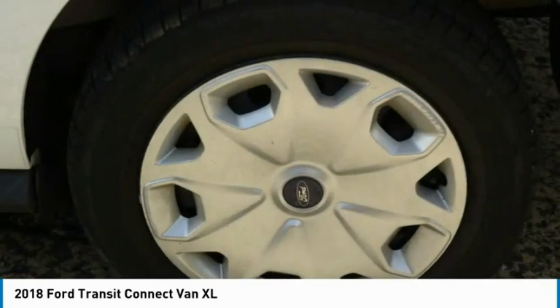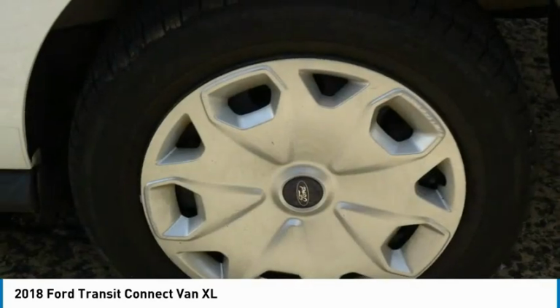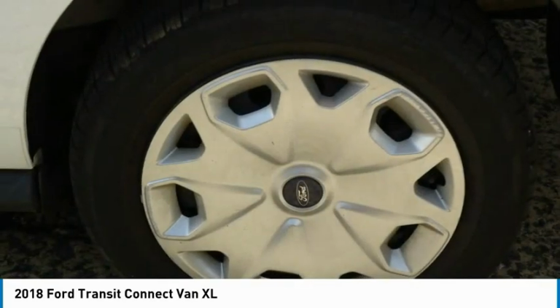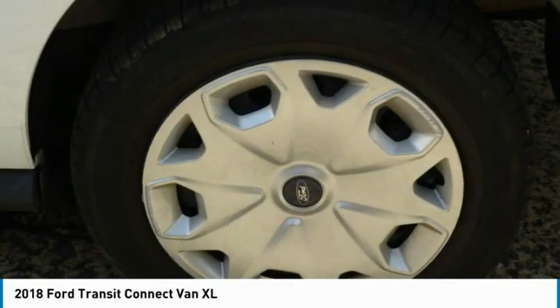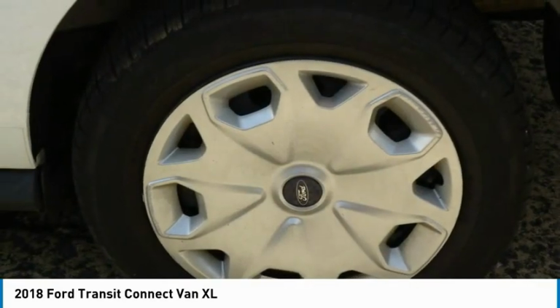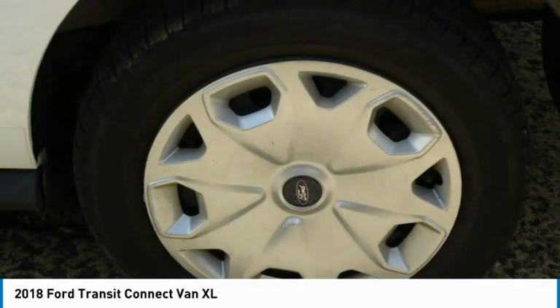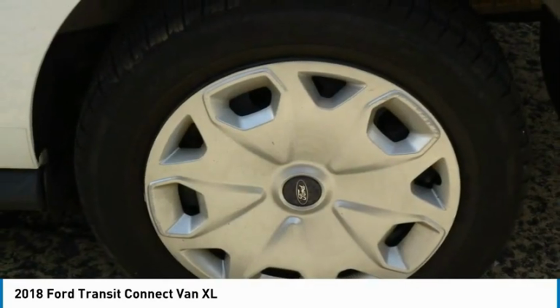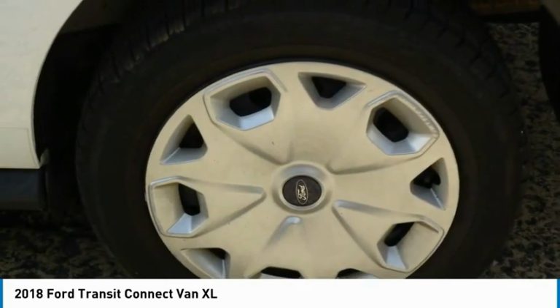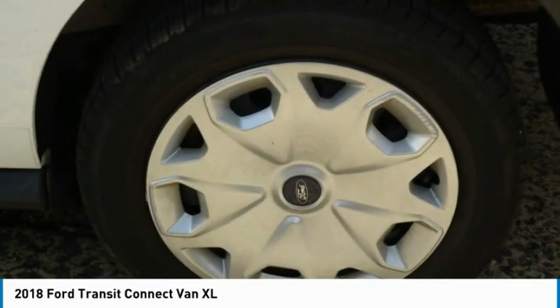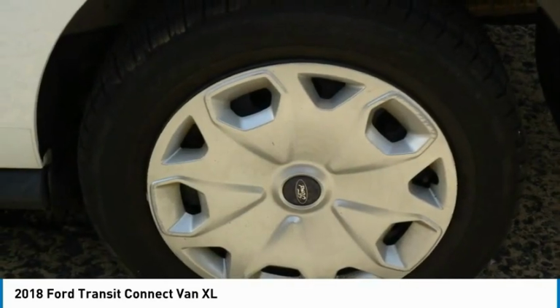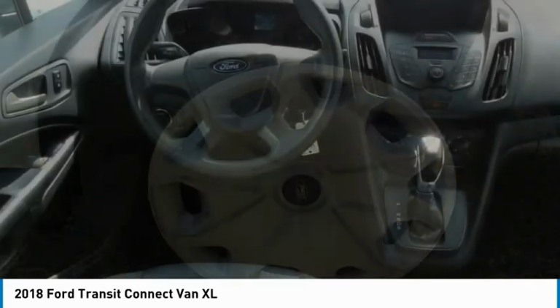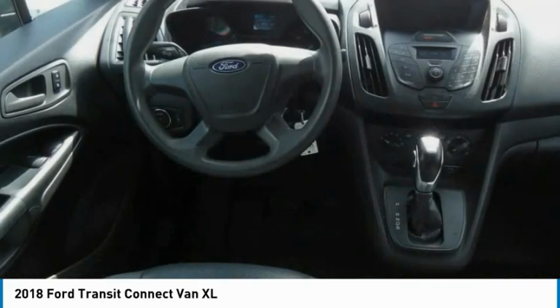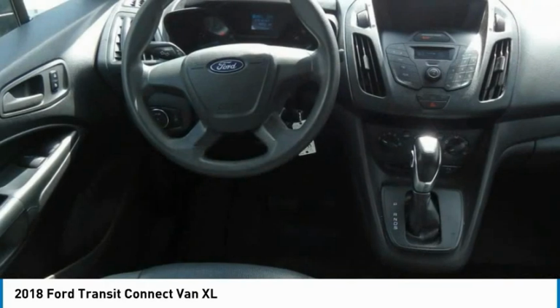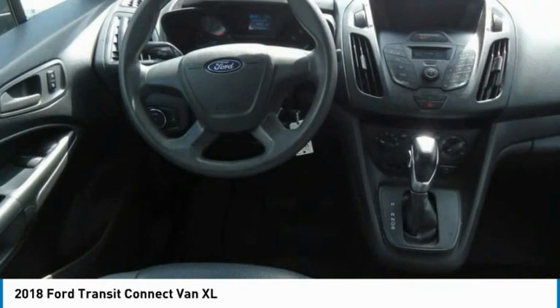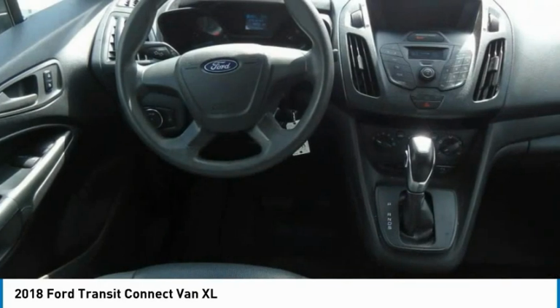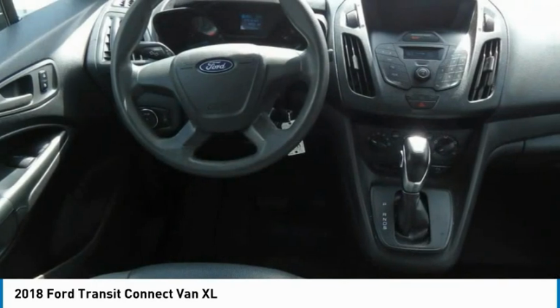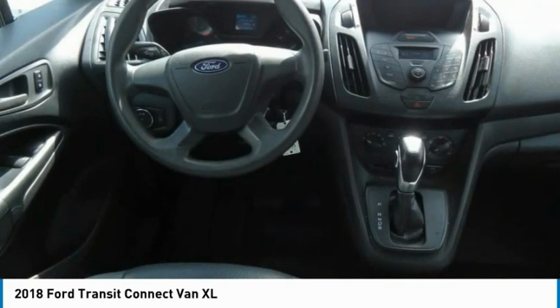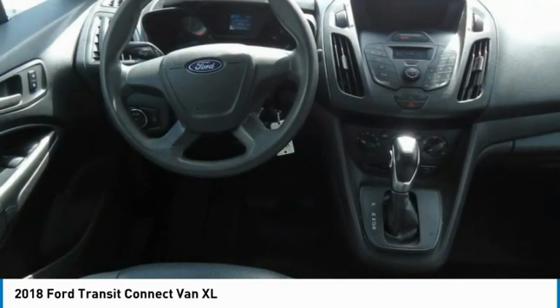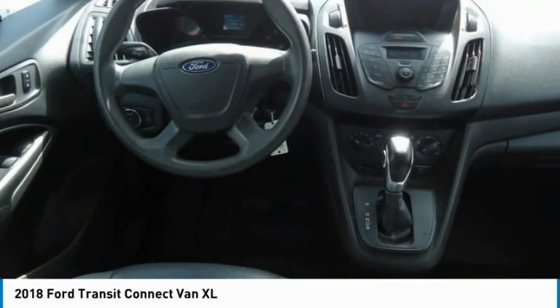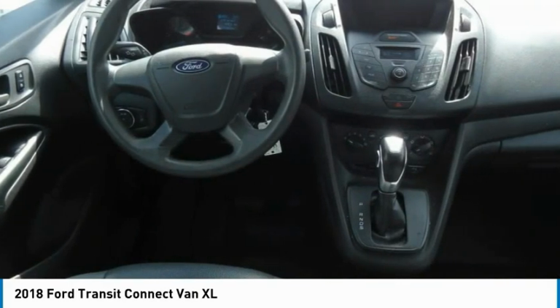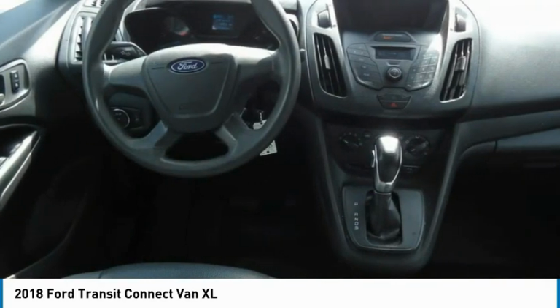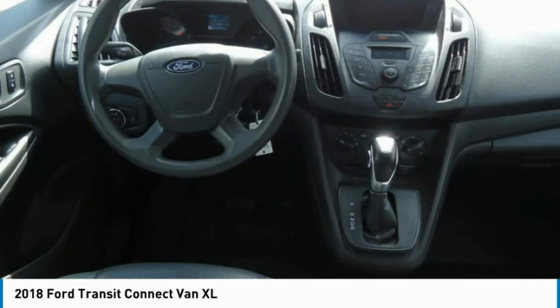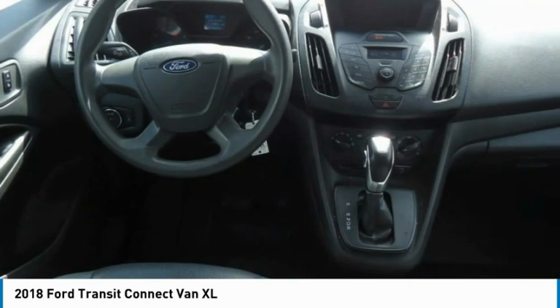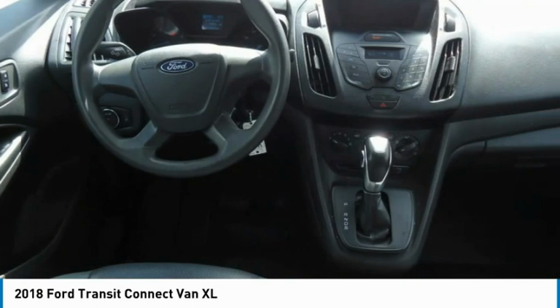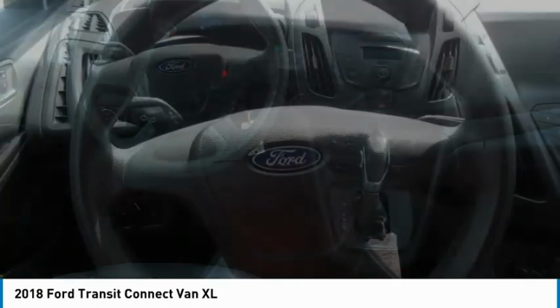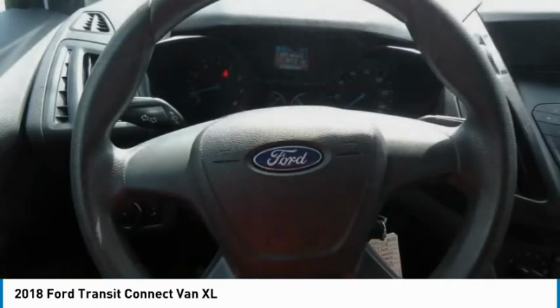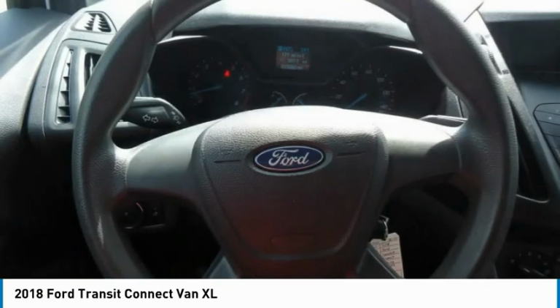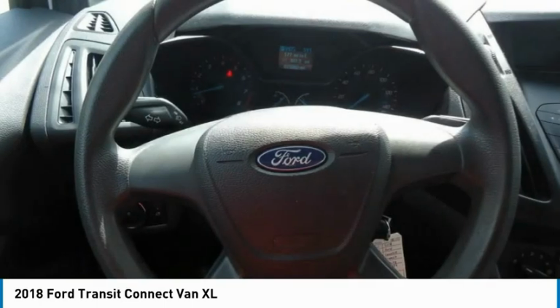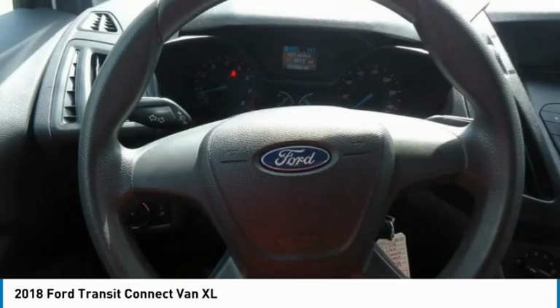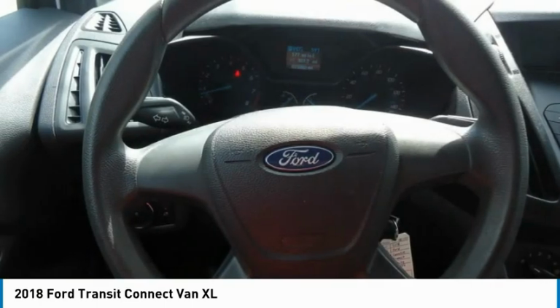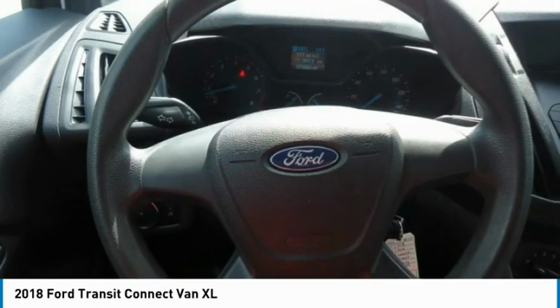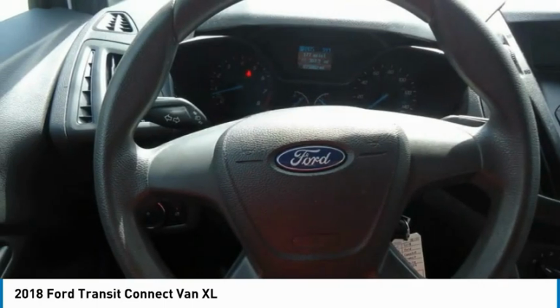FWD. This beauty is sure to make you the talk of the neighborhood, so call or drop in for a test drive today.